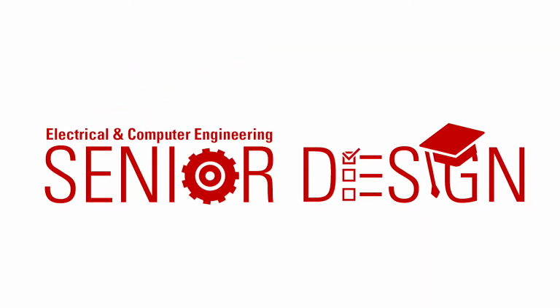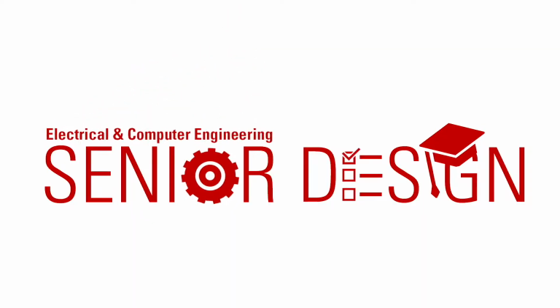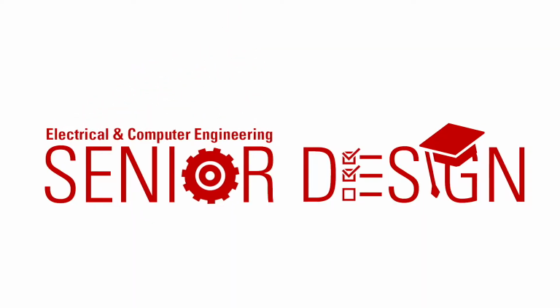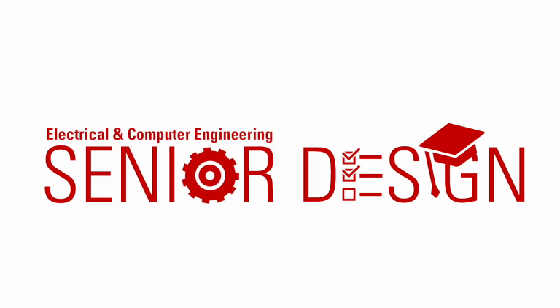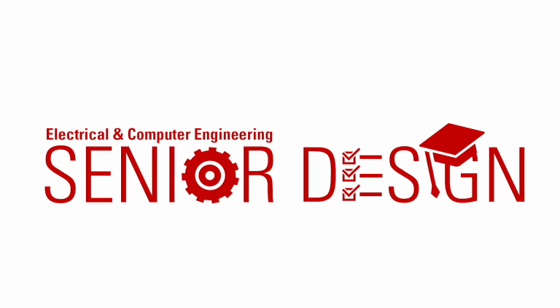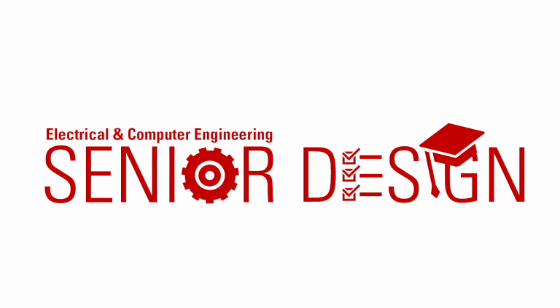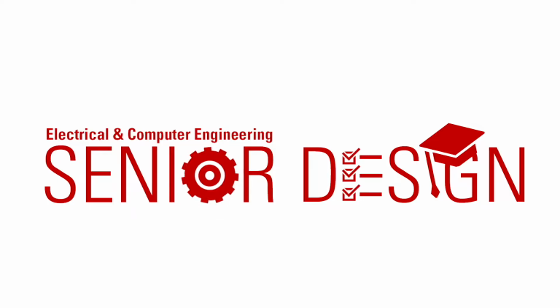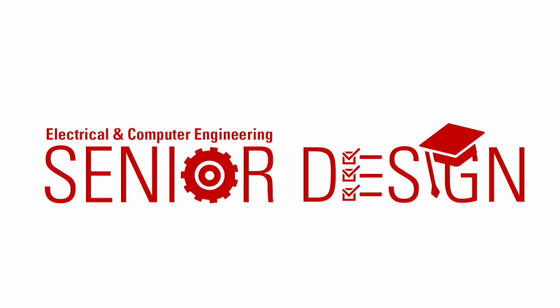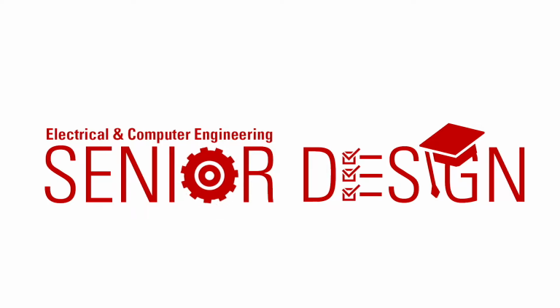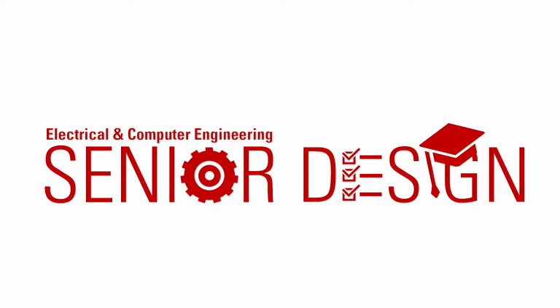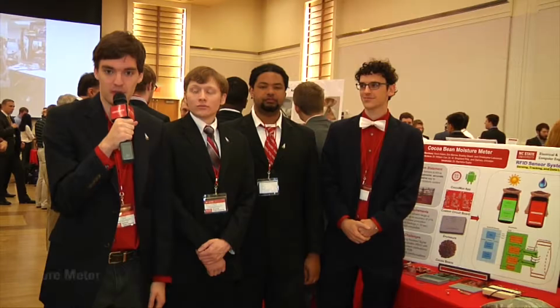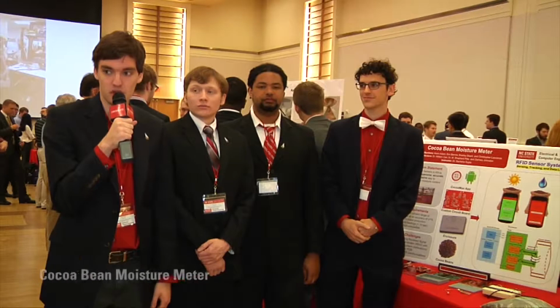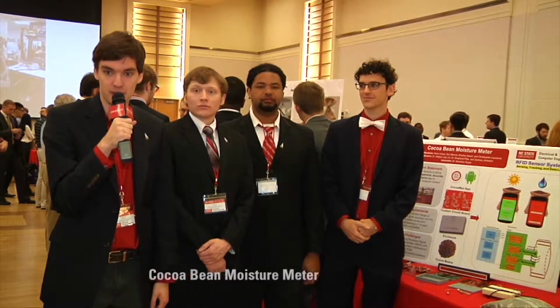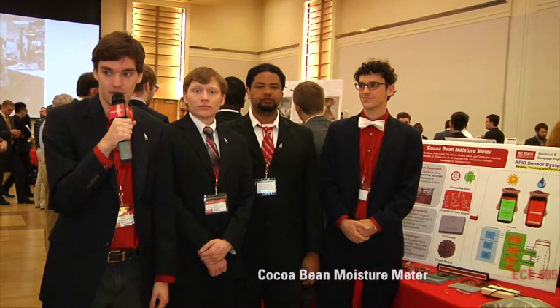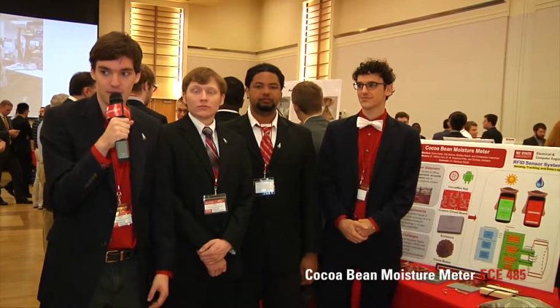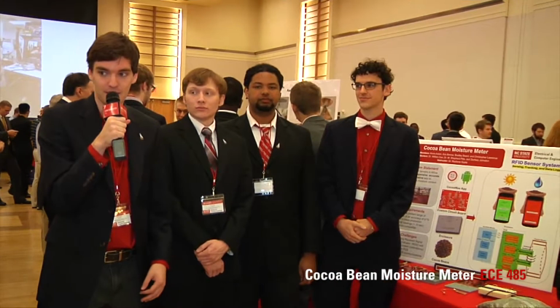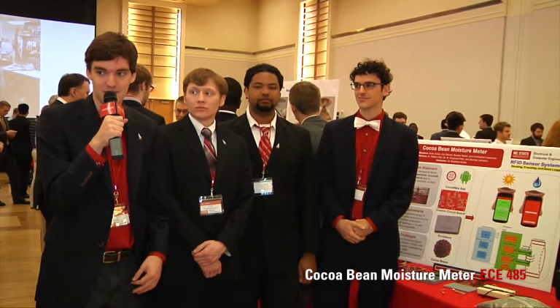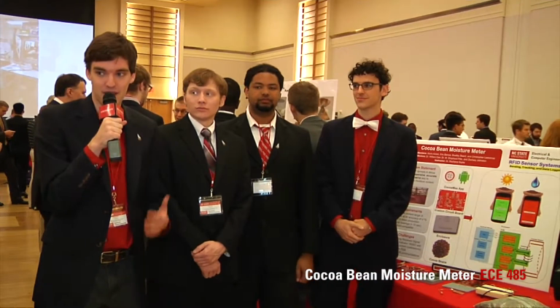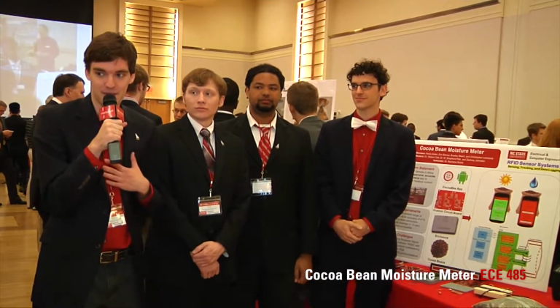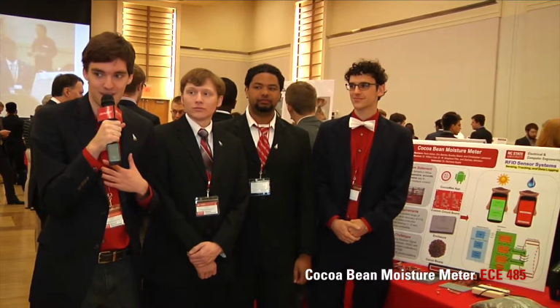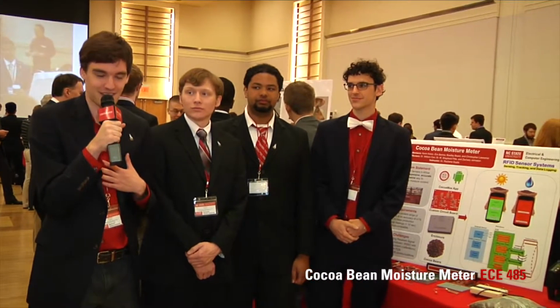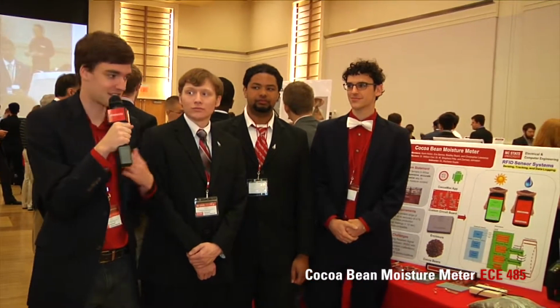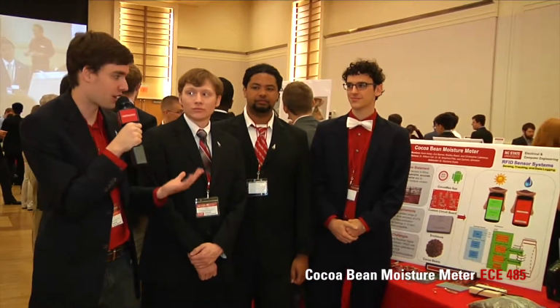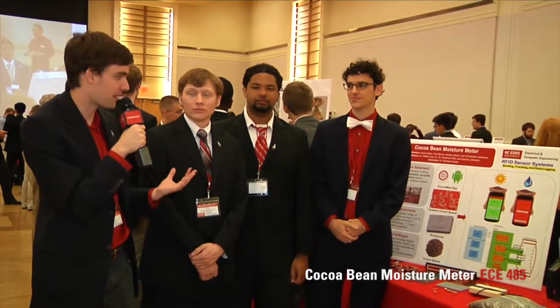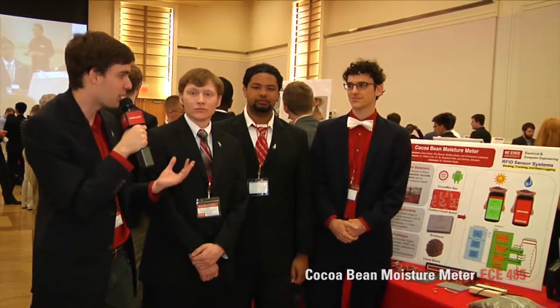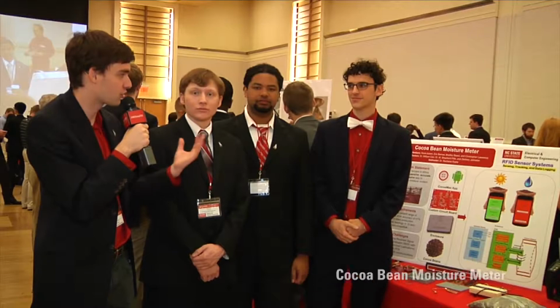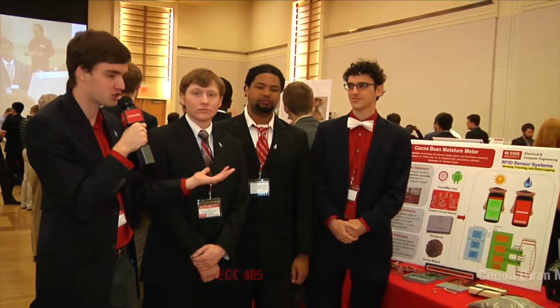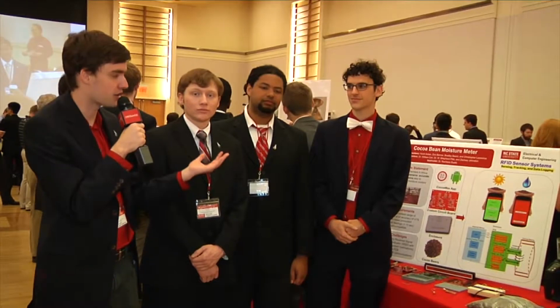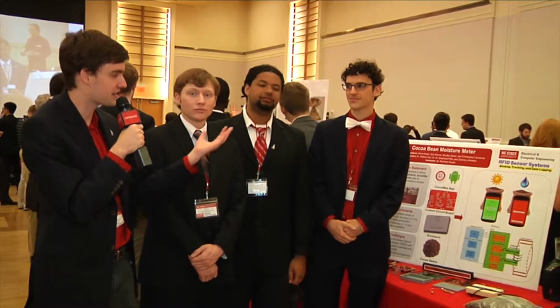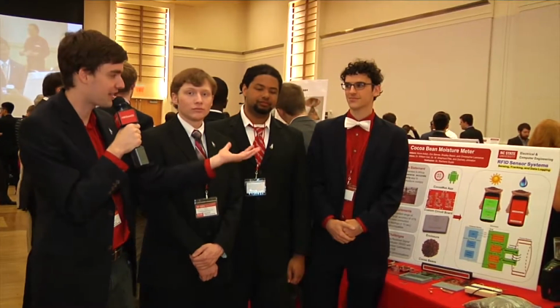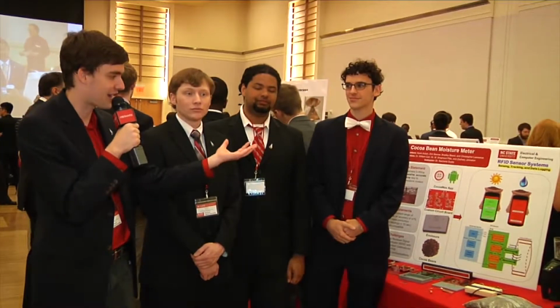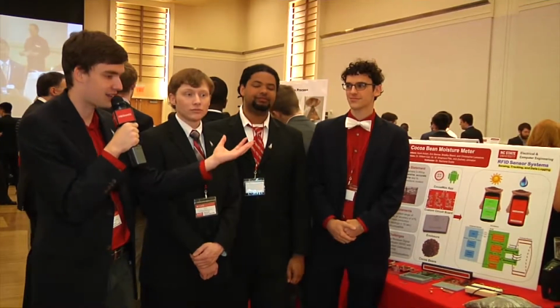We are the handheld non-invasive cocoa bean moisture meter. My name is Bradley Beard. This is Eric Barrow, Chris Lawrence, and Kevin Akin.